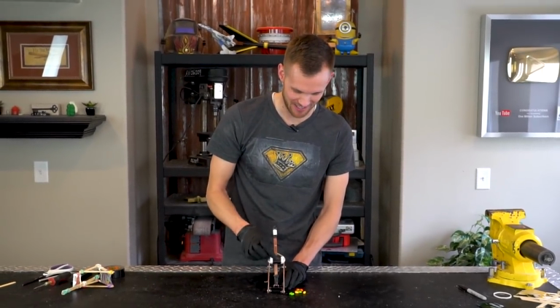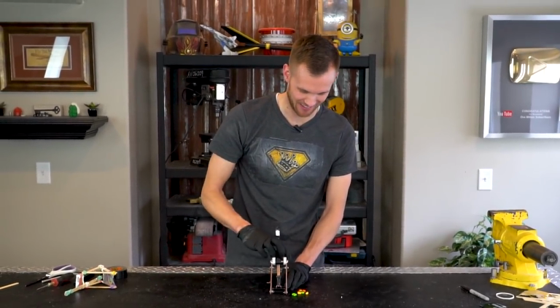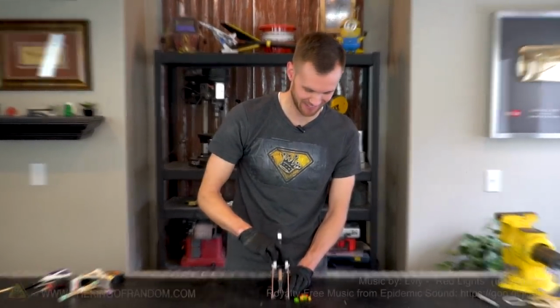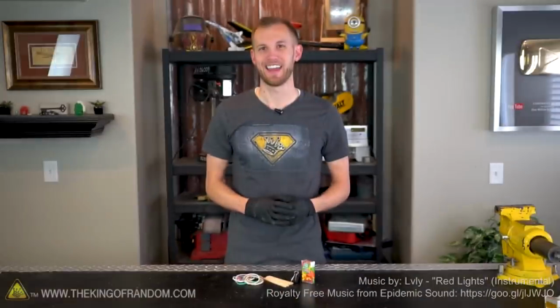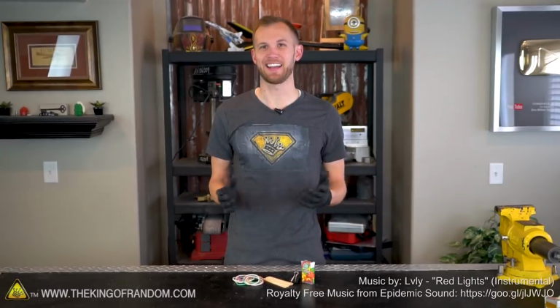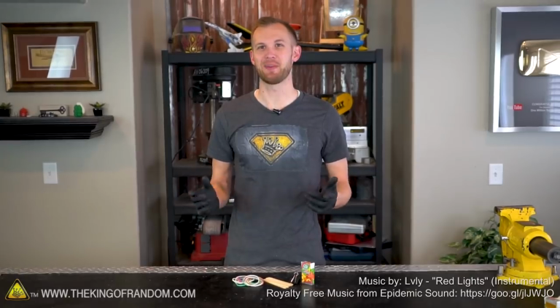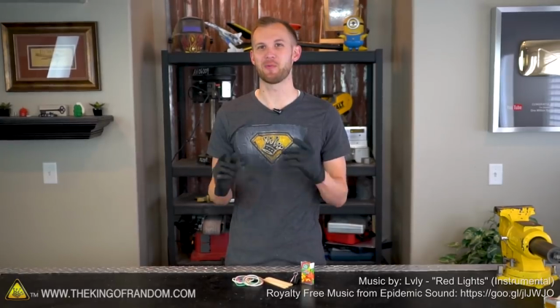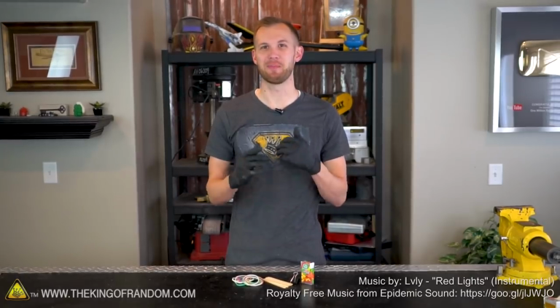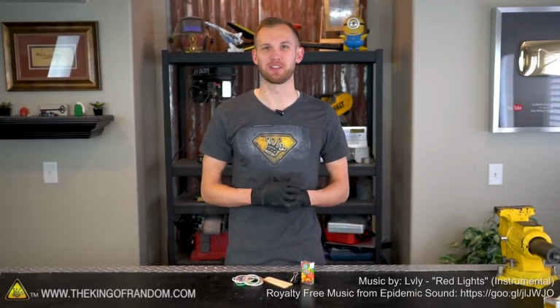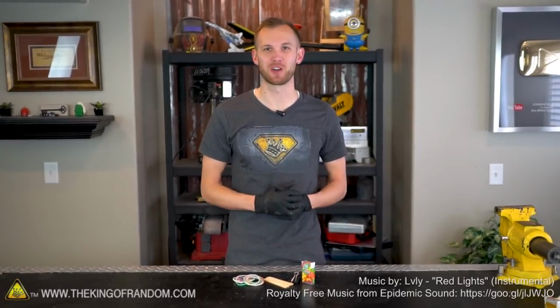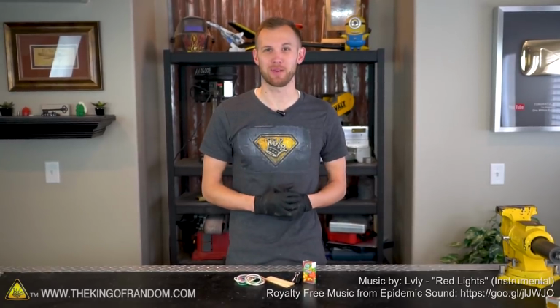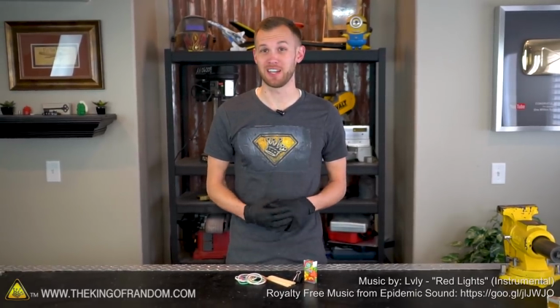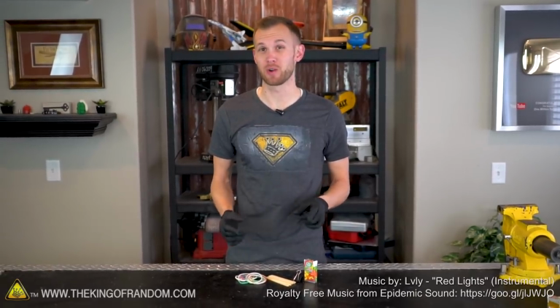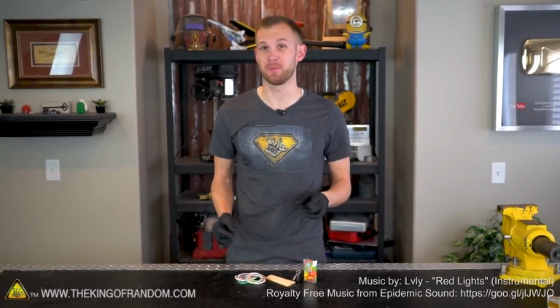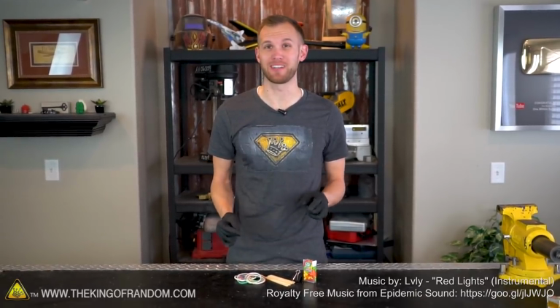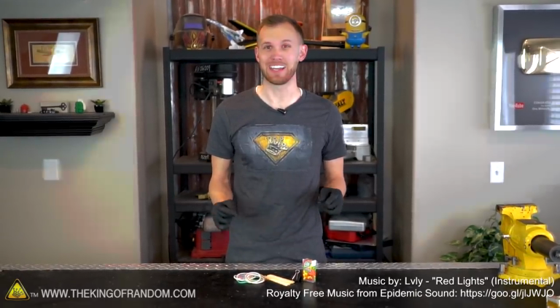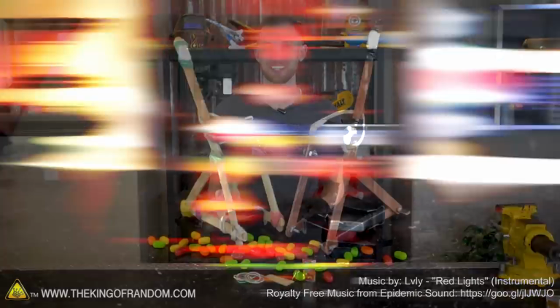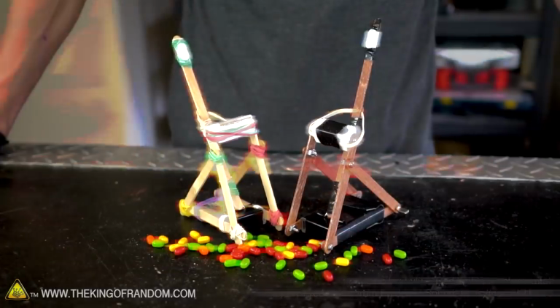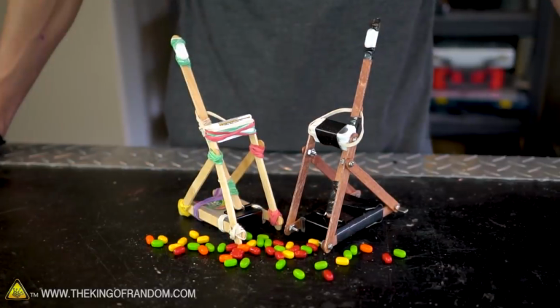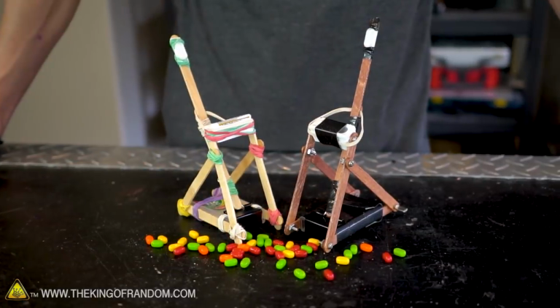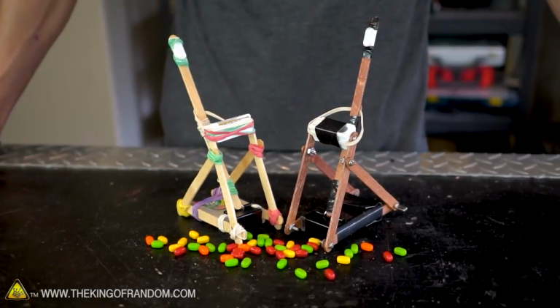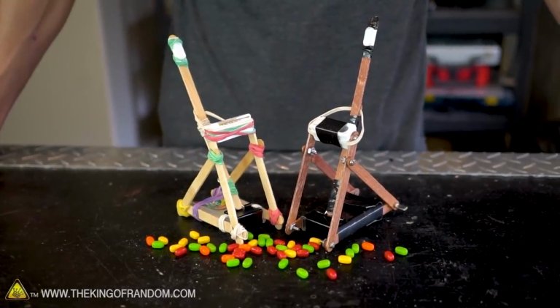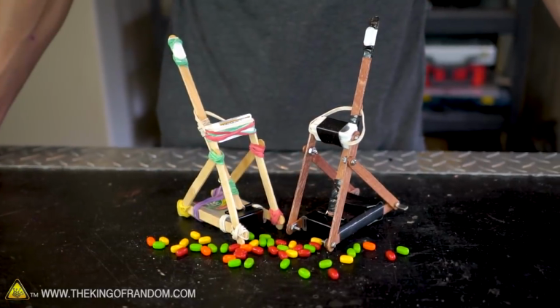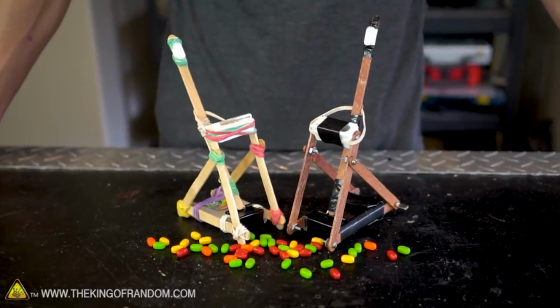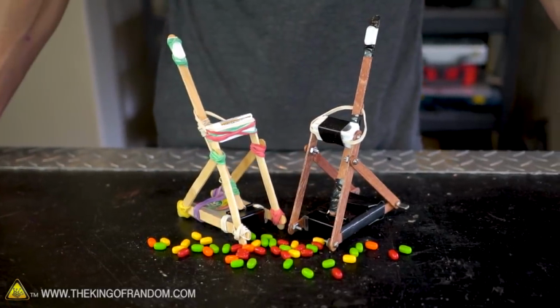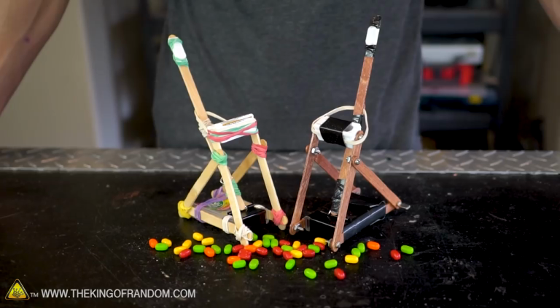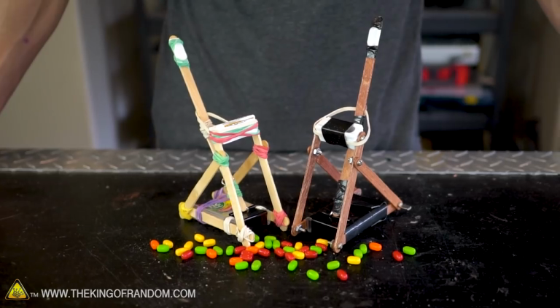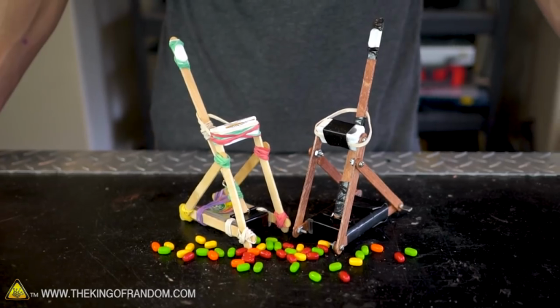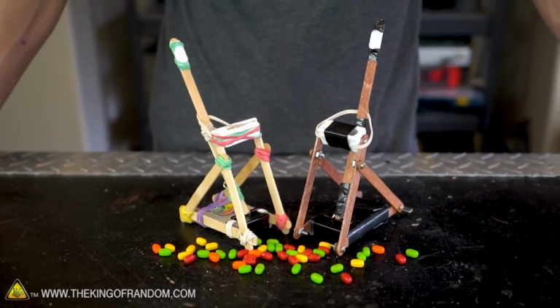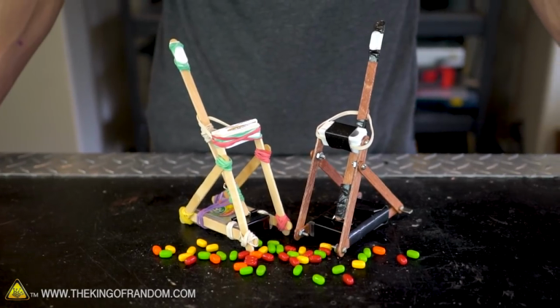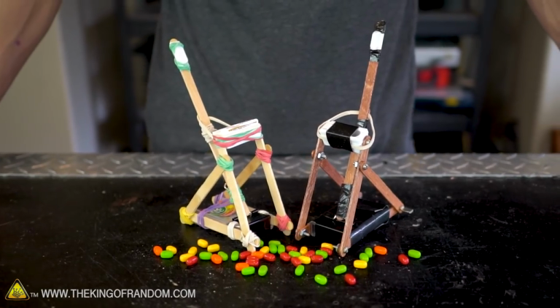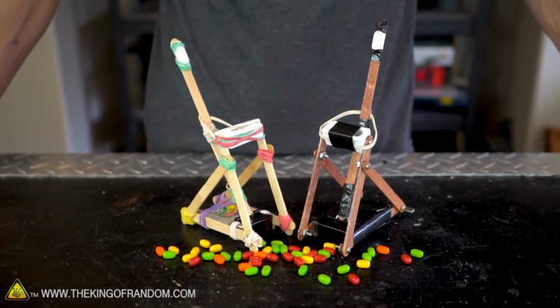Bullseye. Hey guys, I'm Nate, welcome back to the workshop. Today we're going to be building a desktop siege weapon that you can make with some very low cost and common supplies.